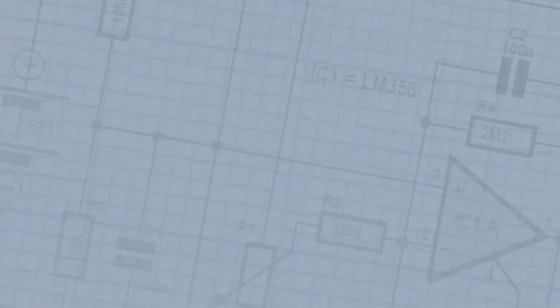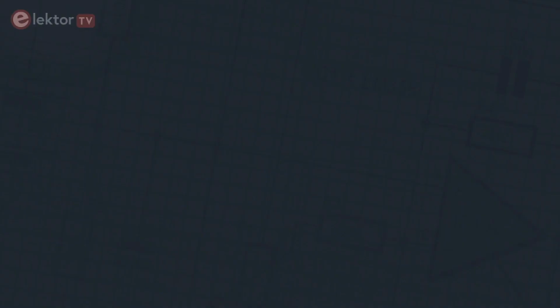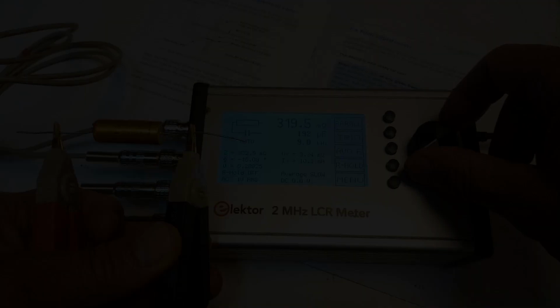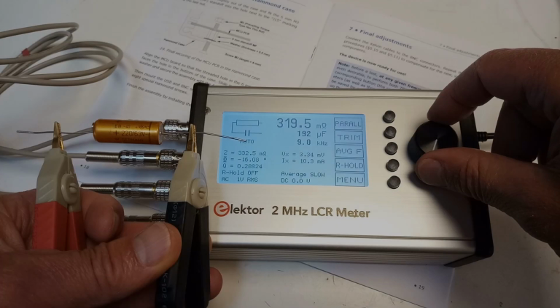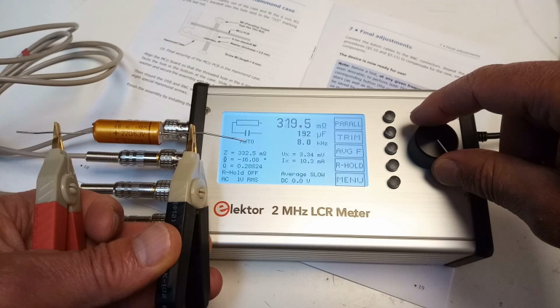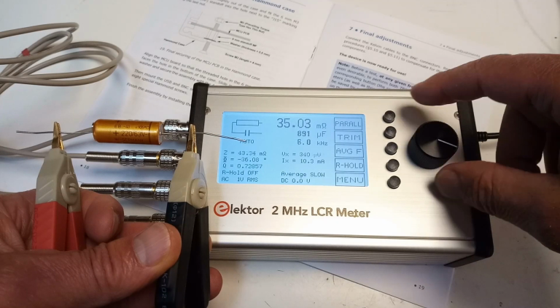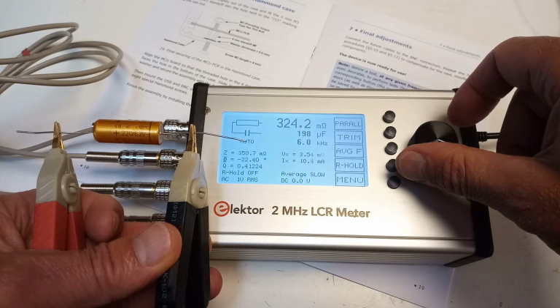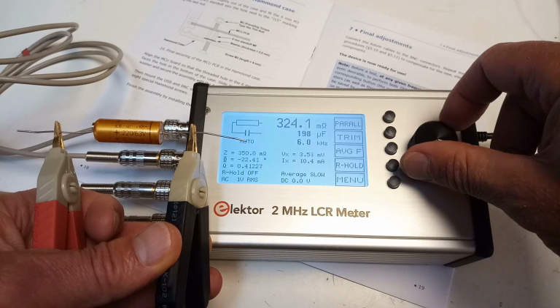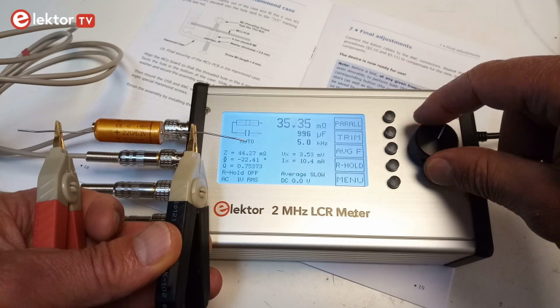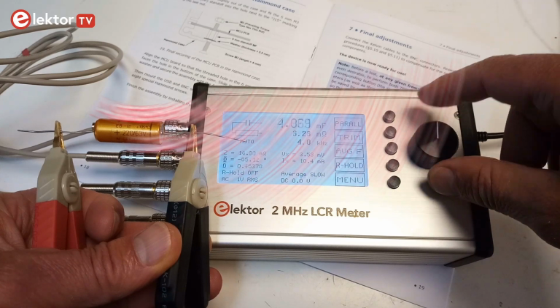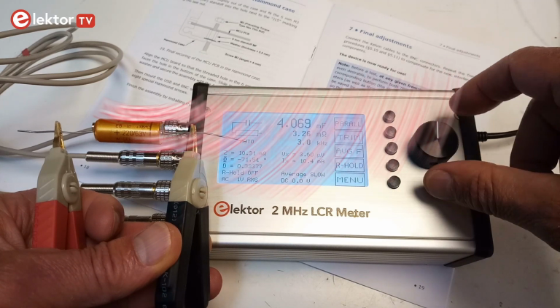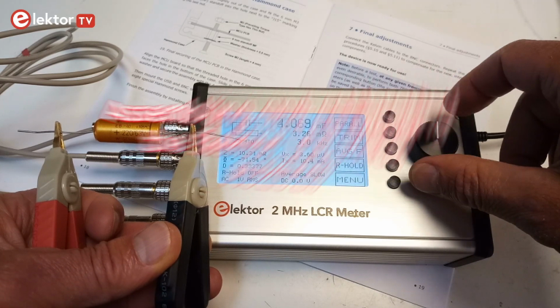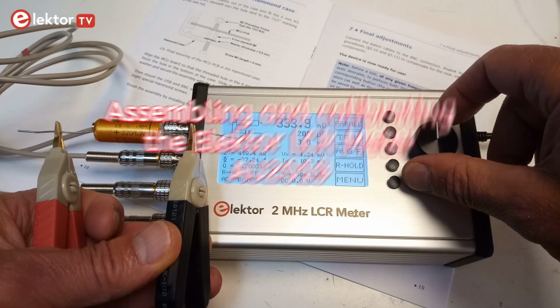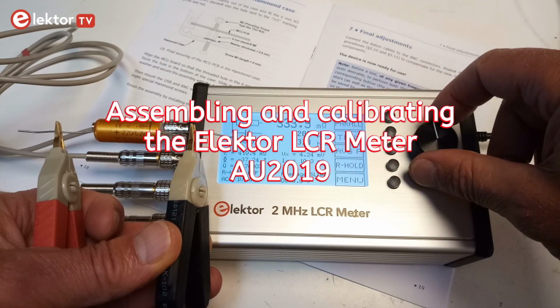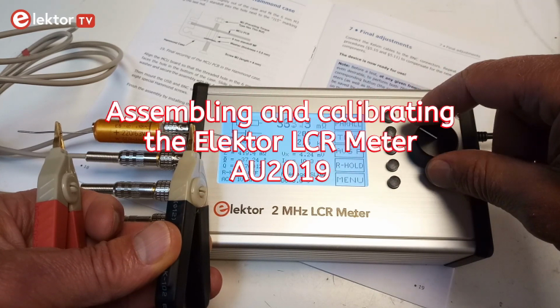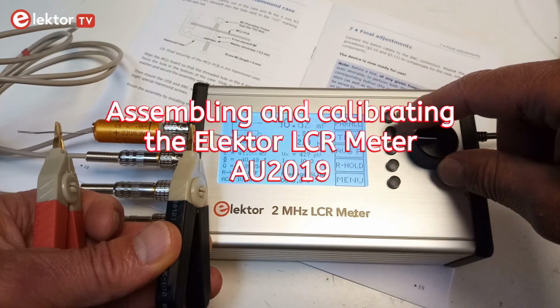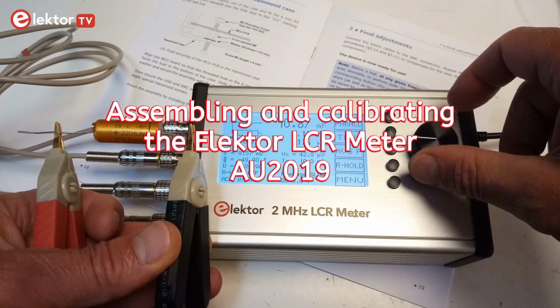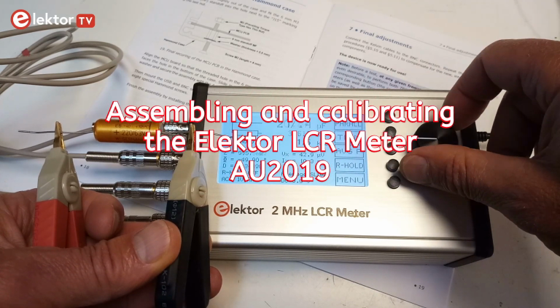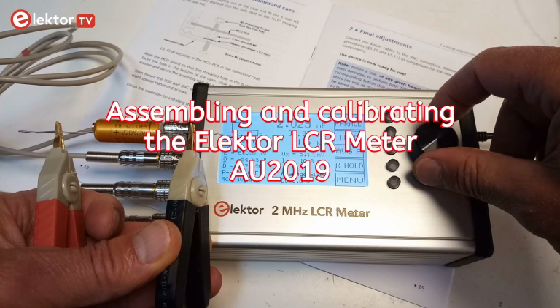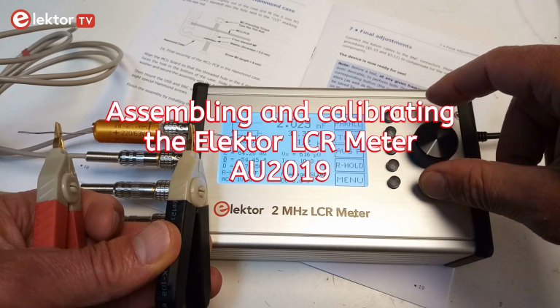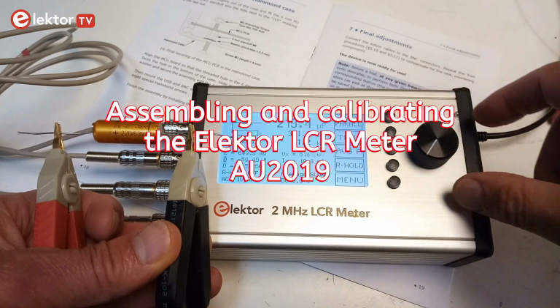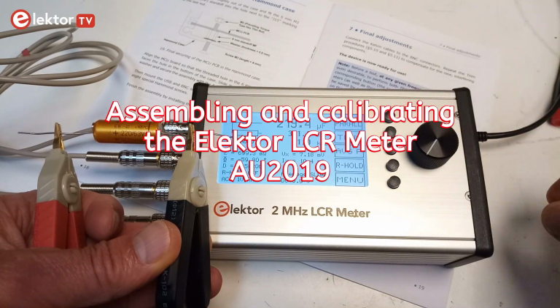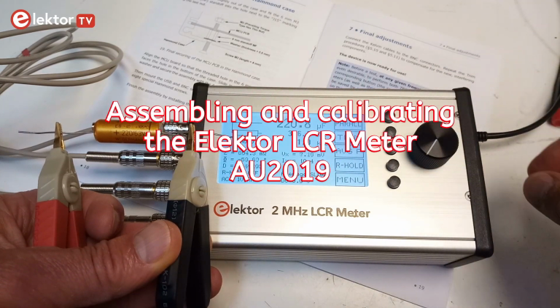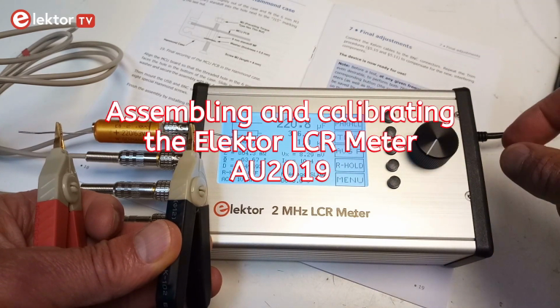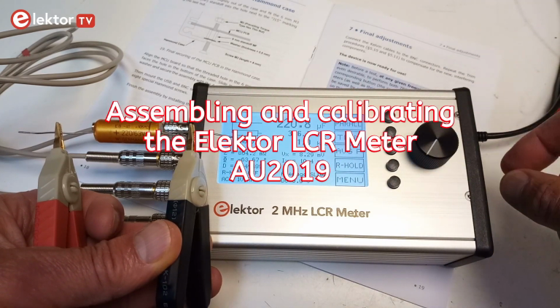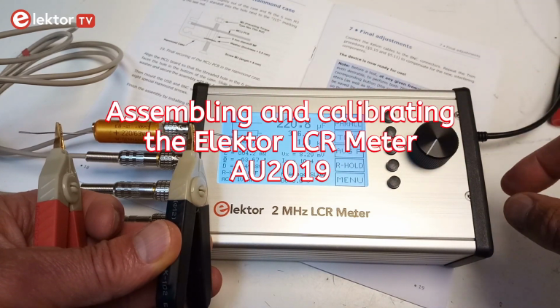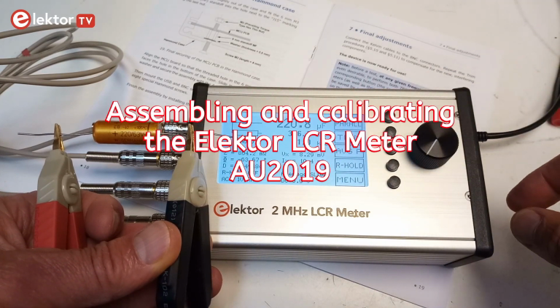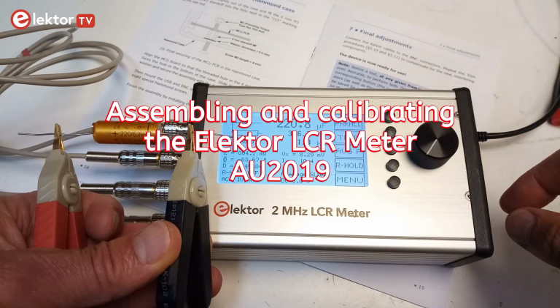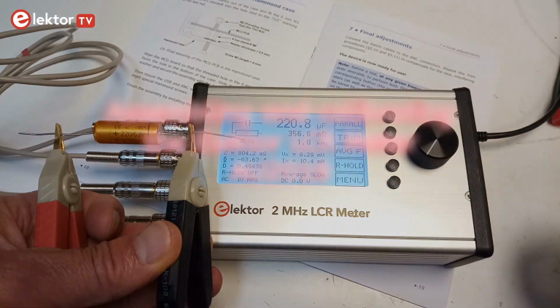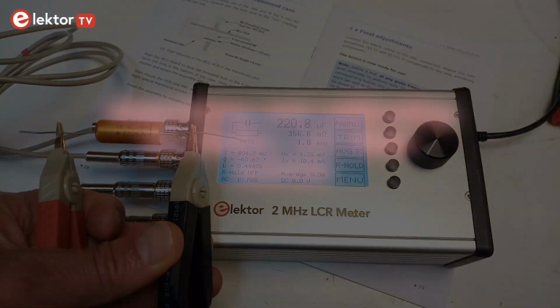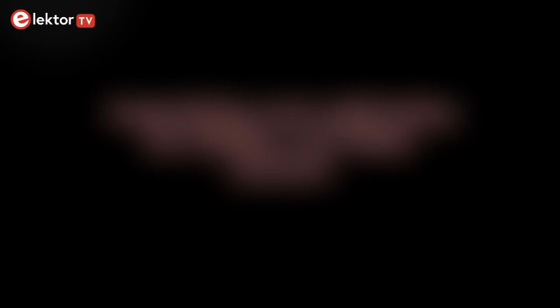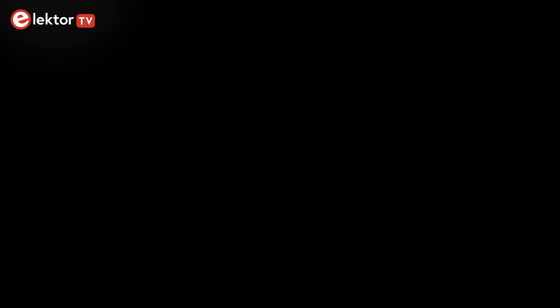This video shows how to assemble and calibrate the Elektor LCR meter kit AU2019.